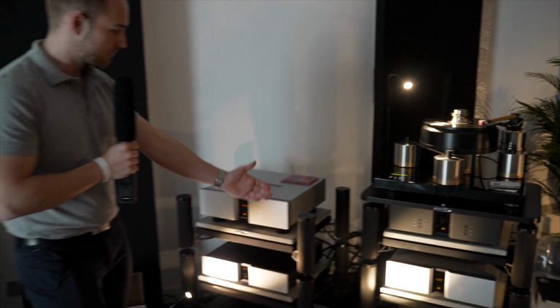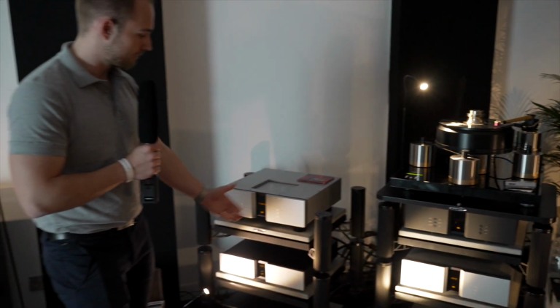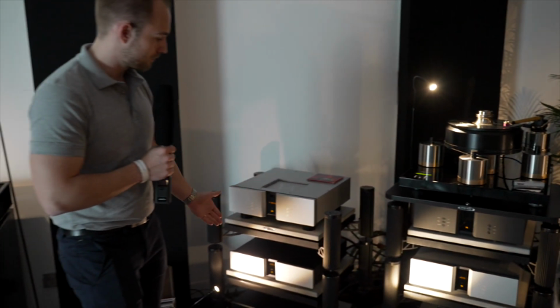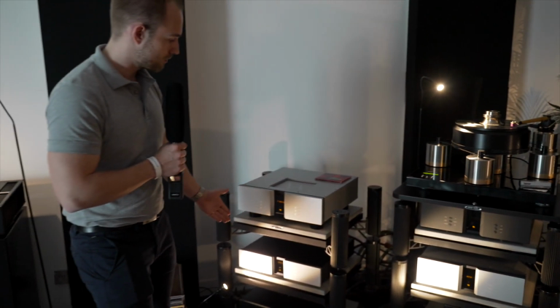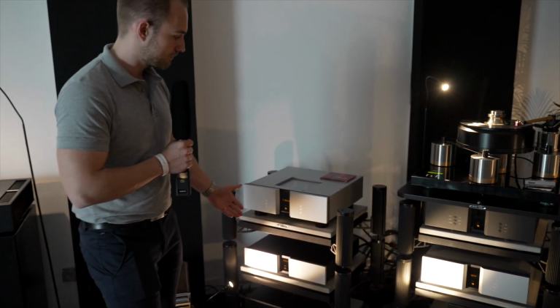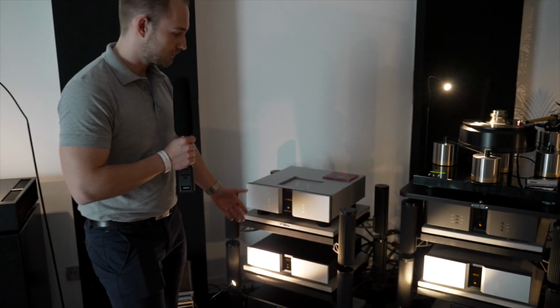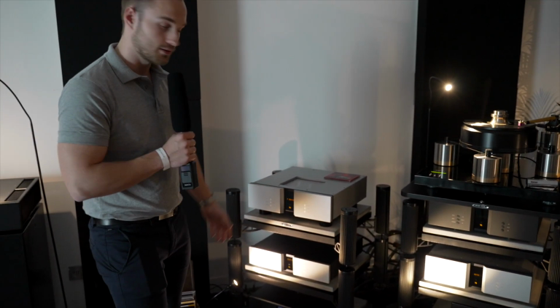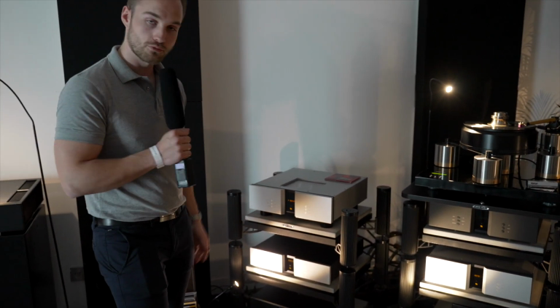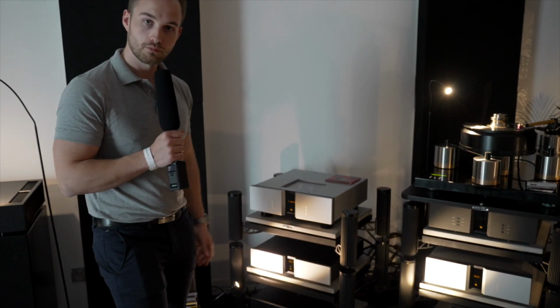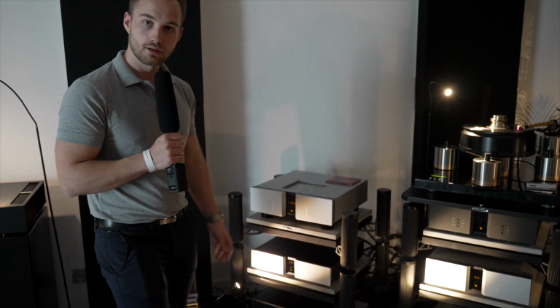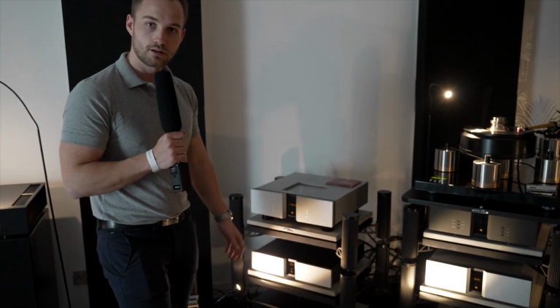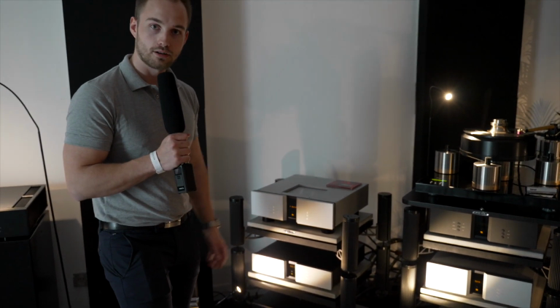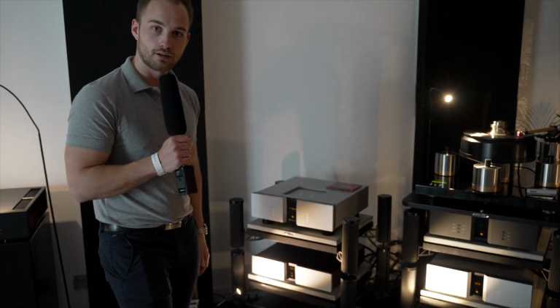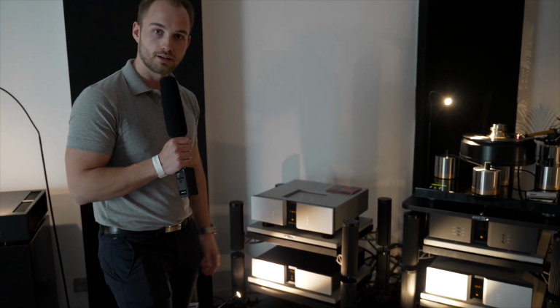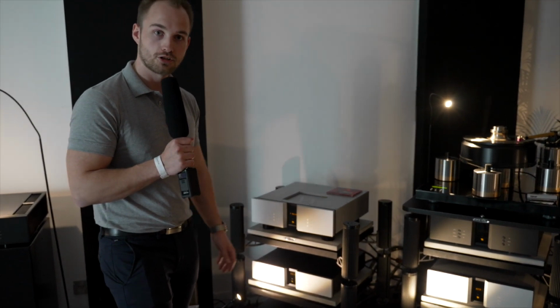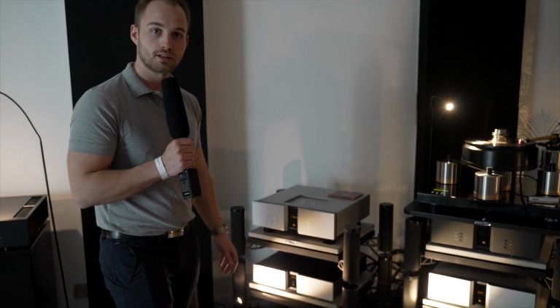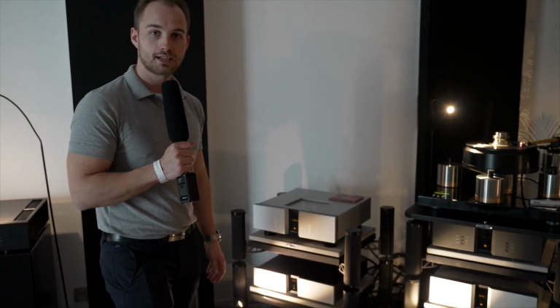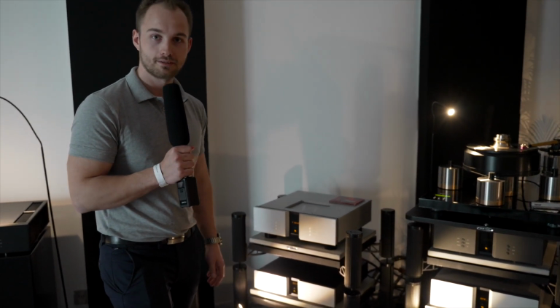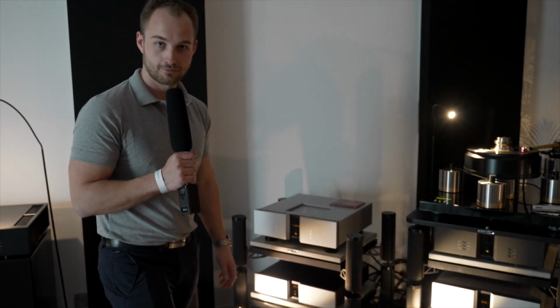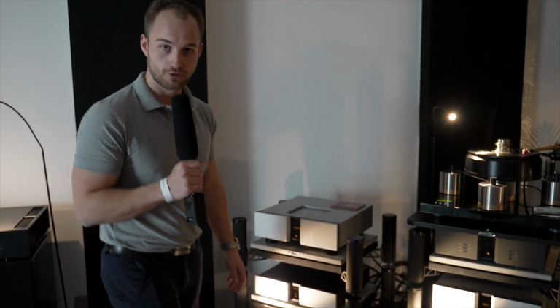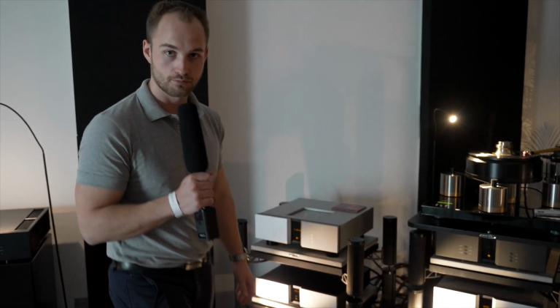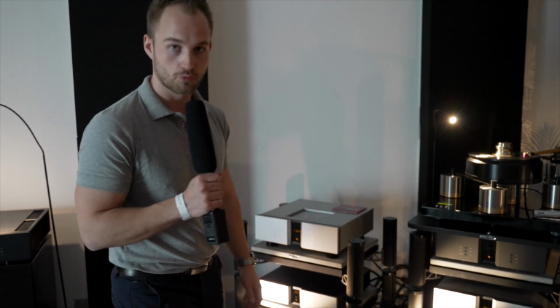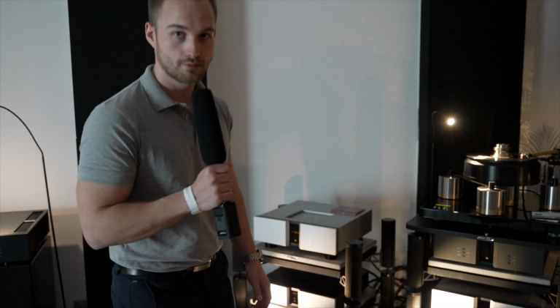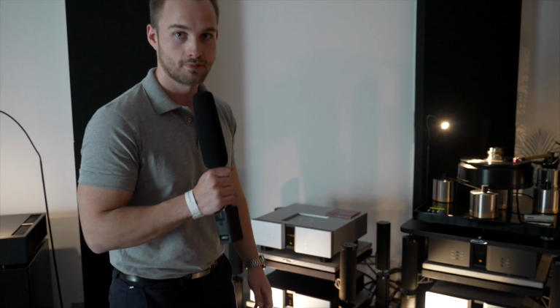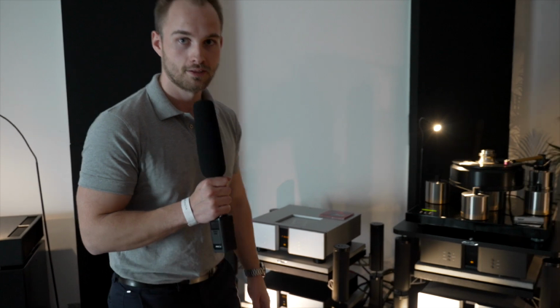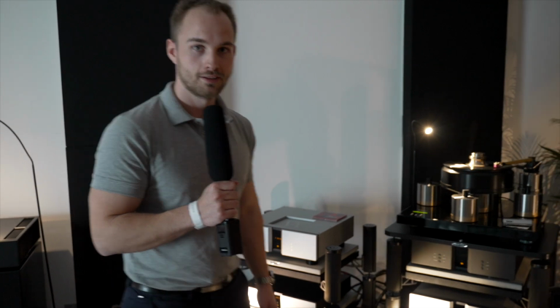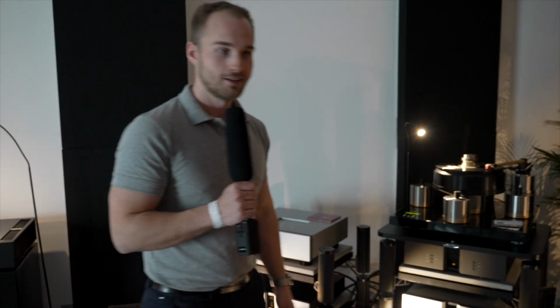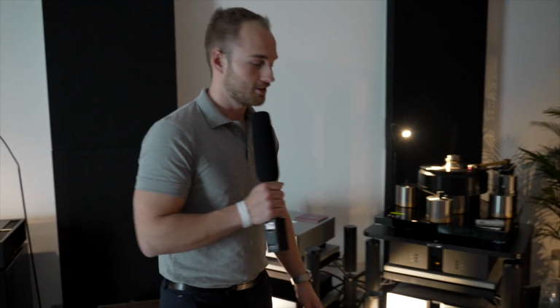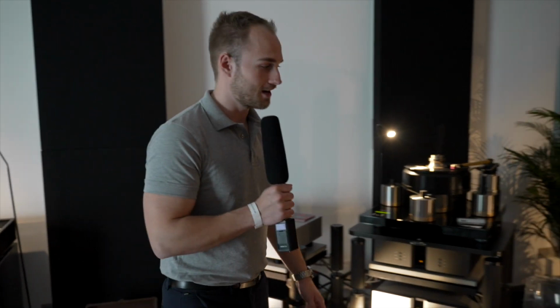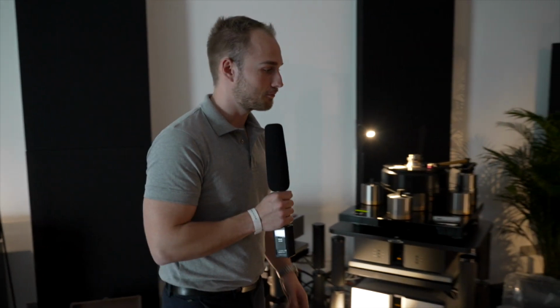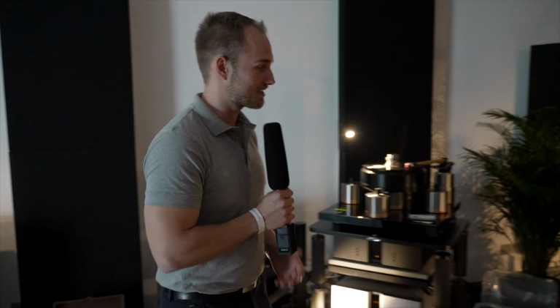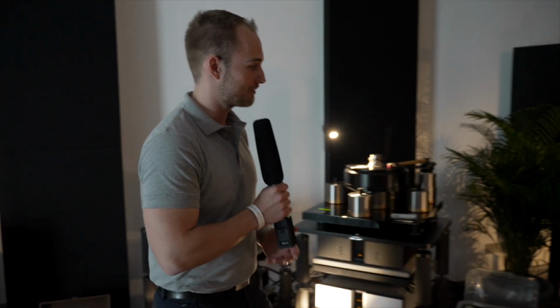The furniture in this room is from Solid Tech of Sweden. They are the hybrid series.